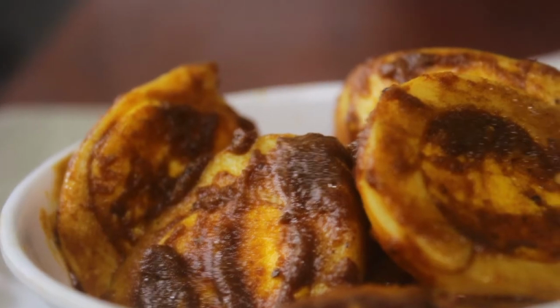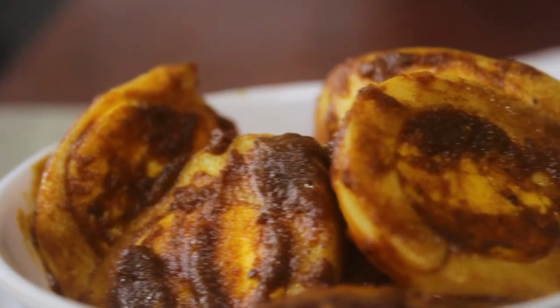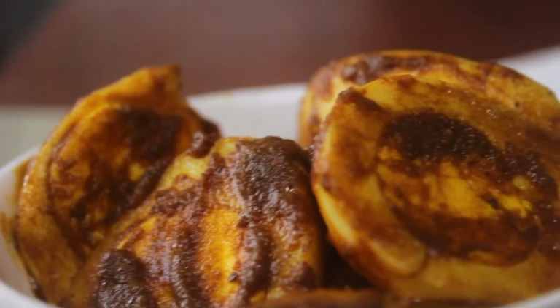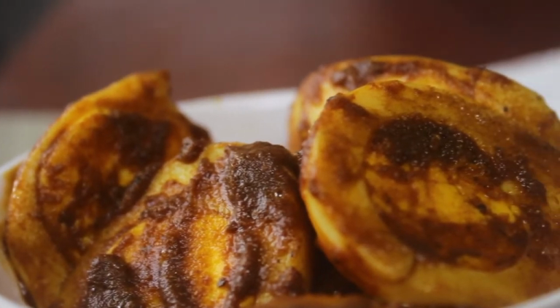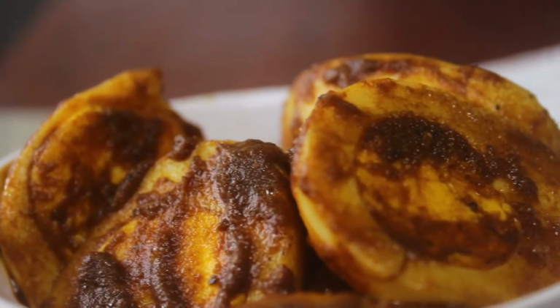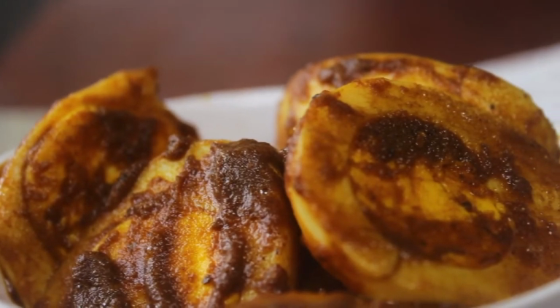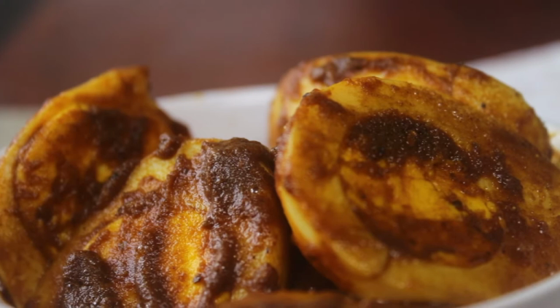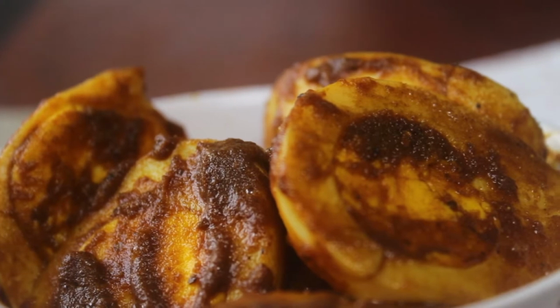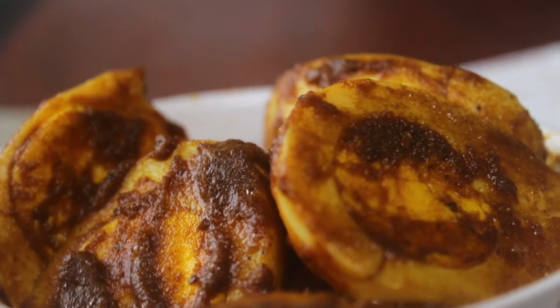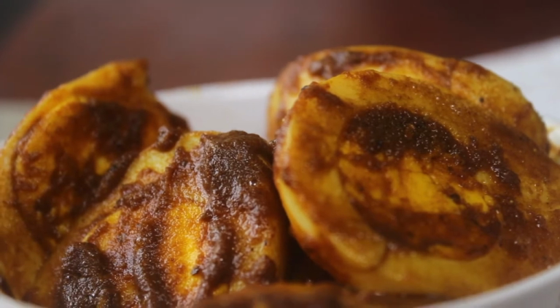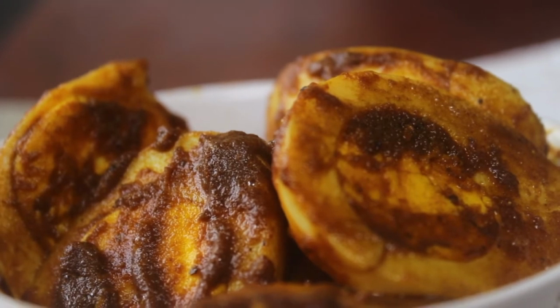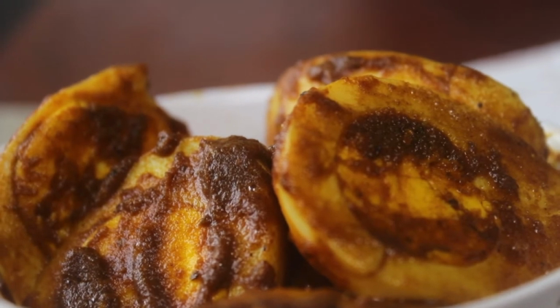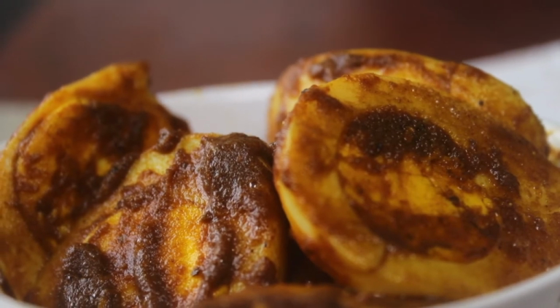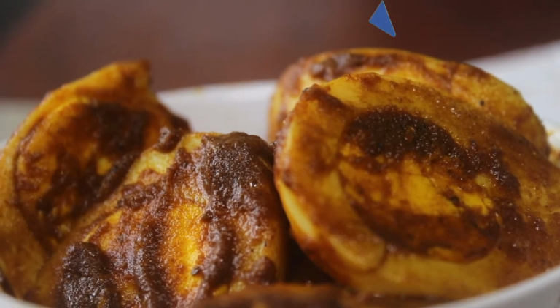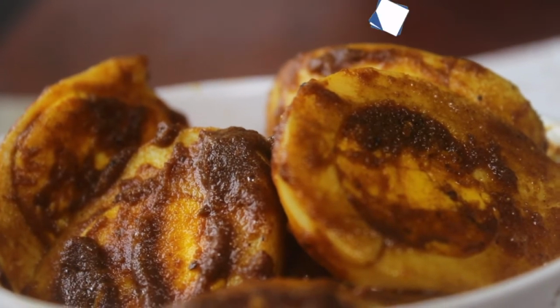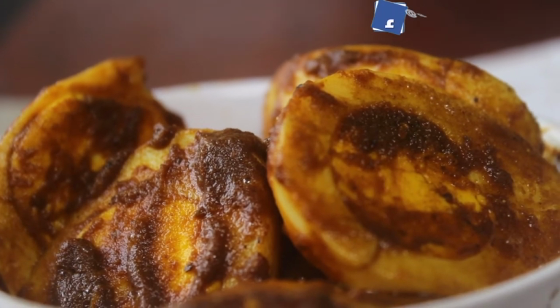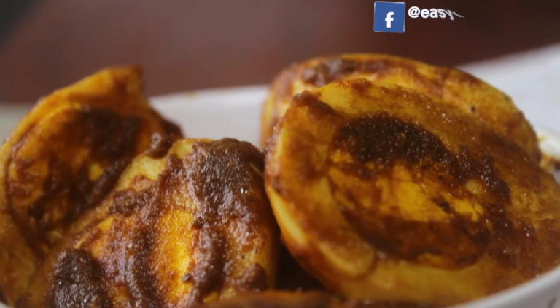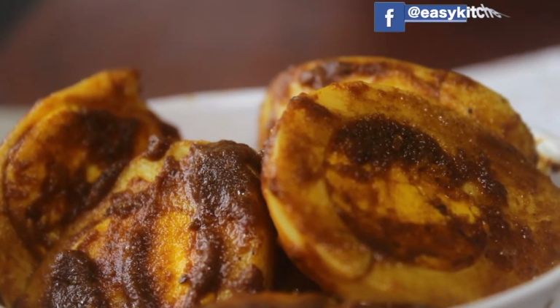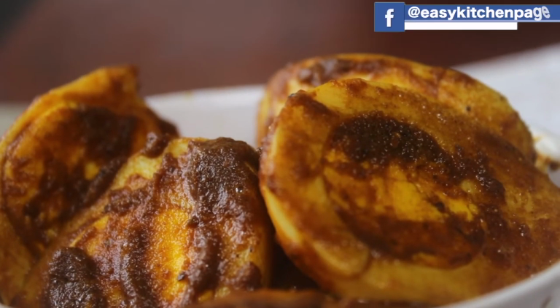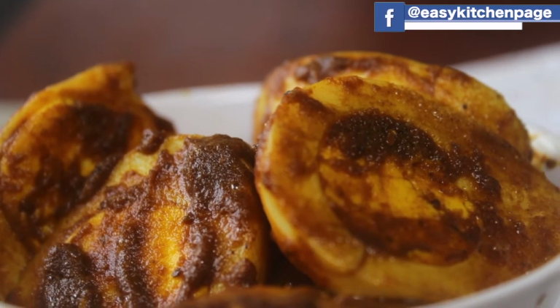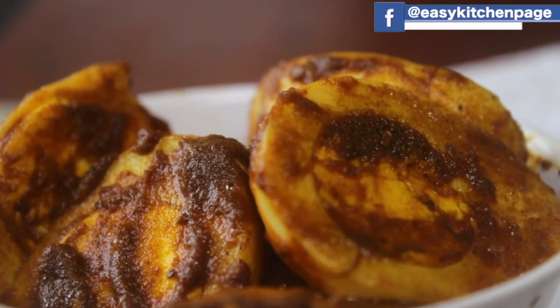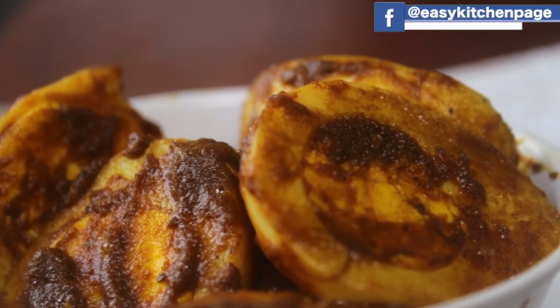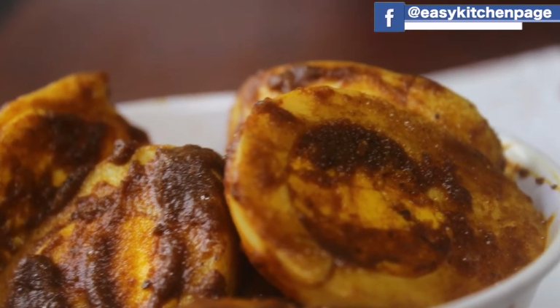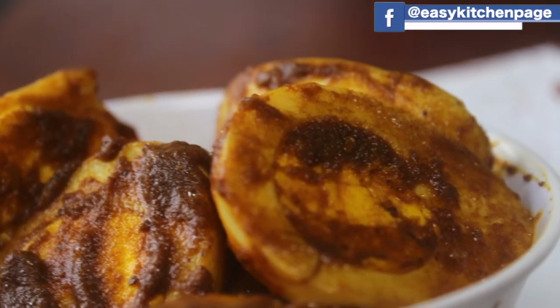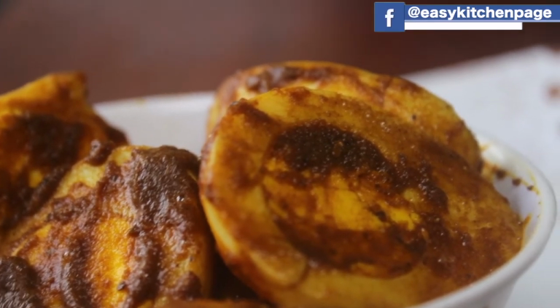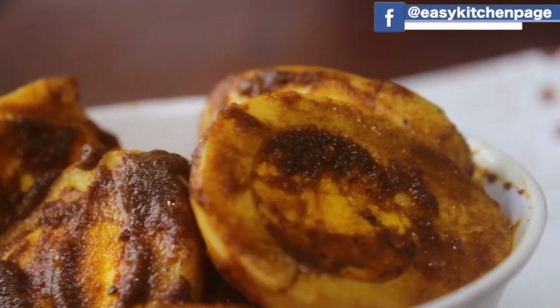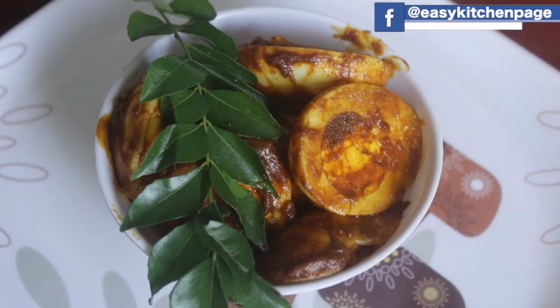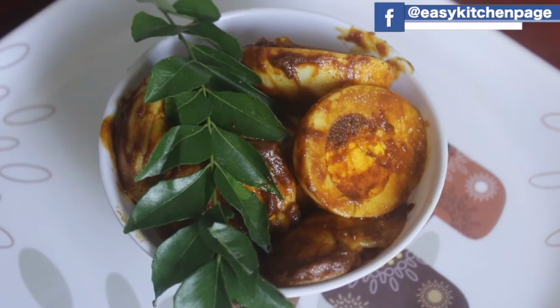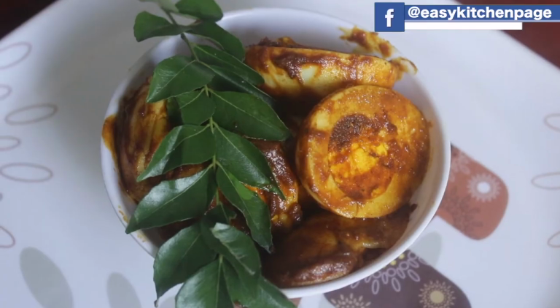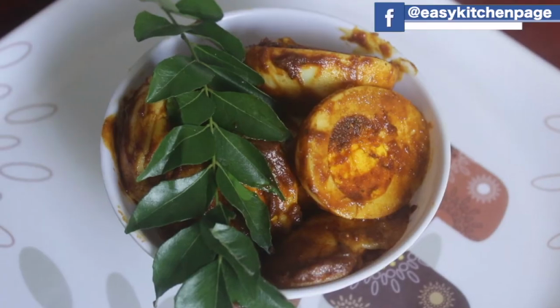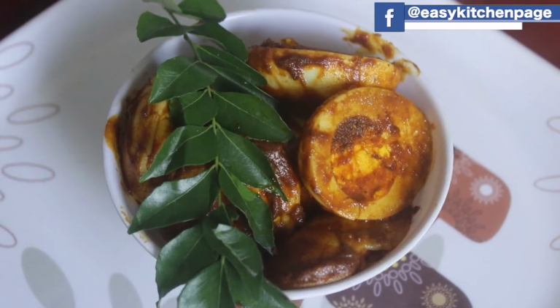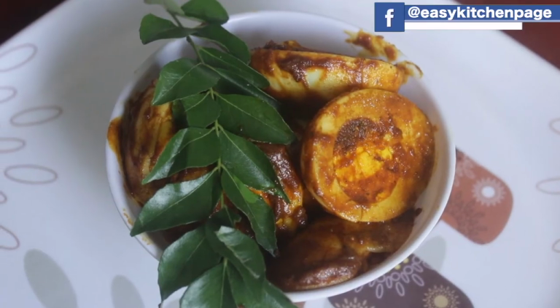Welcome back to Easy Kitchen. In Easy Kitchen, we will see how easy it is to make an egg roast.